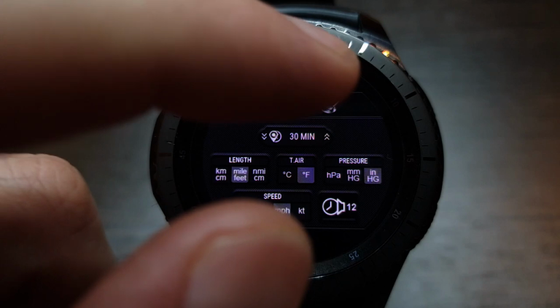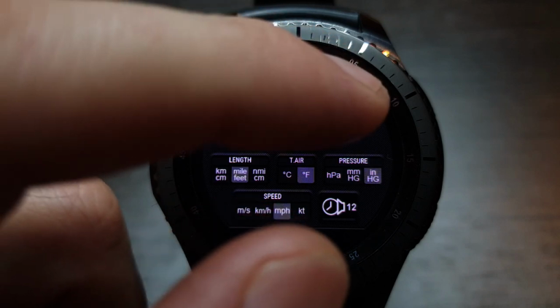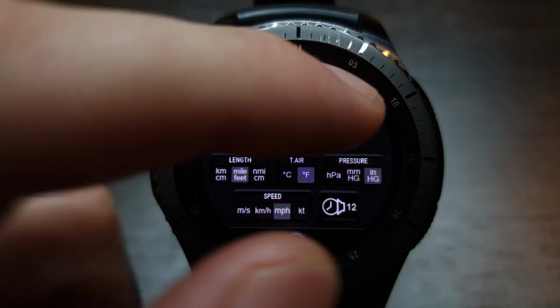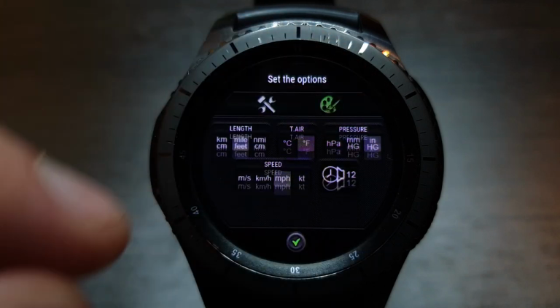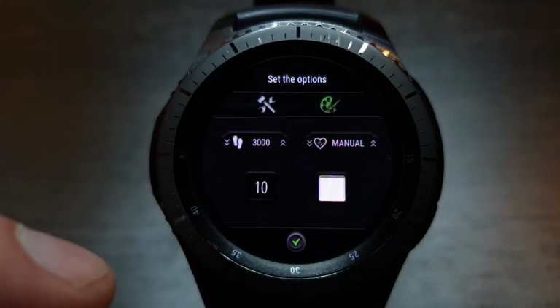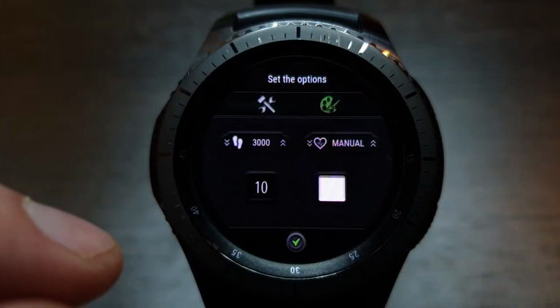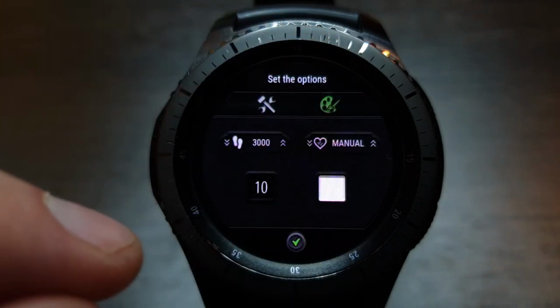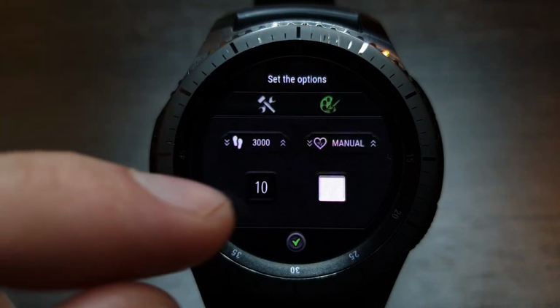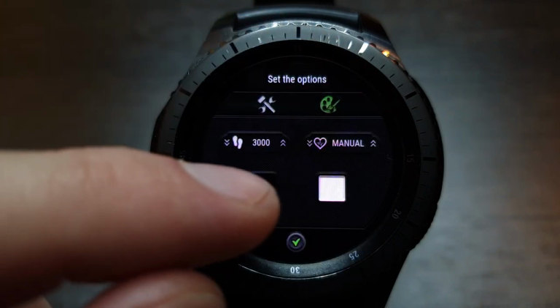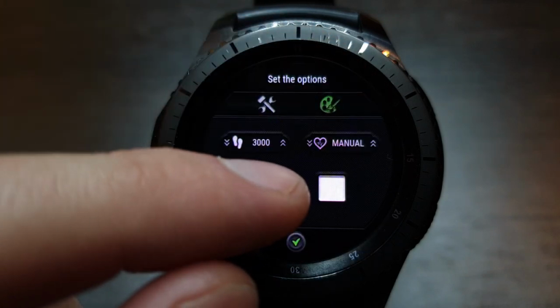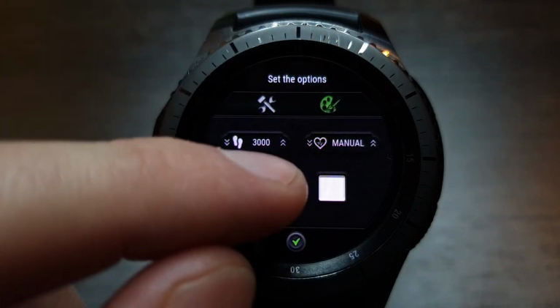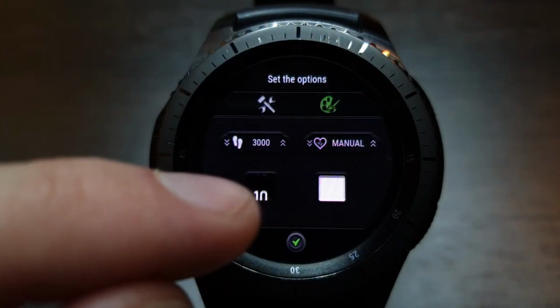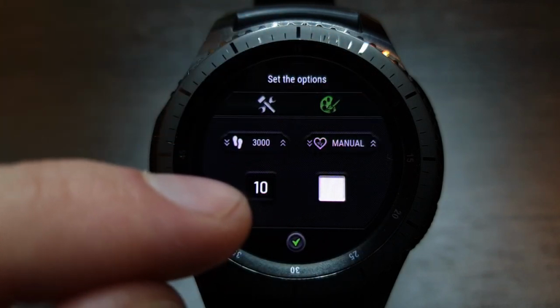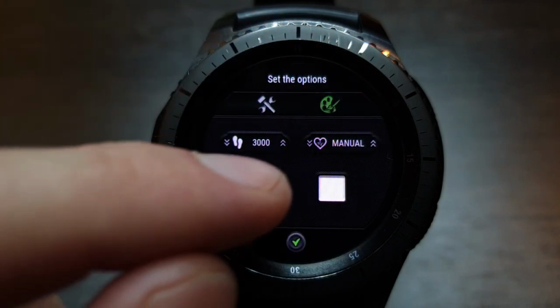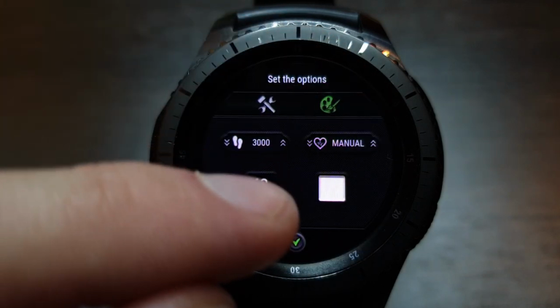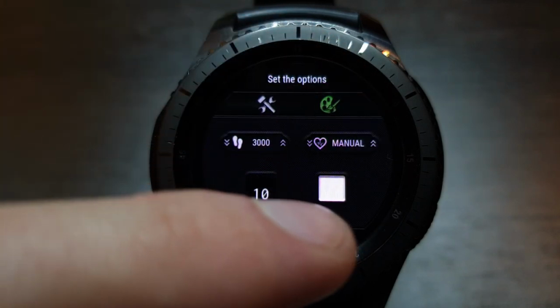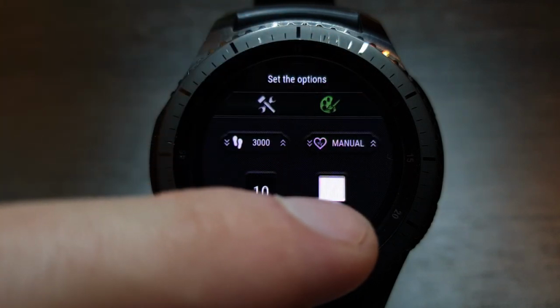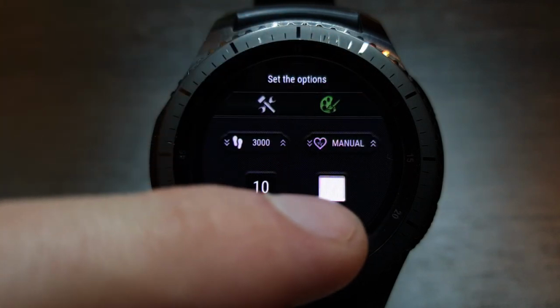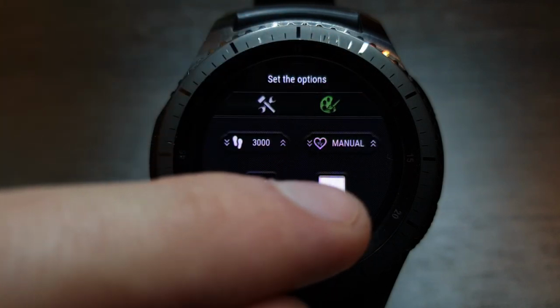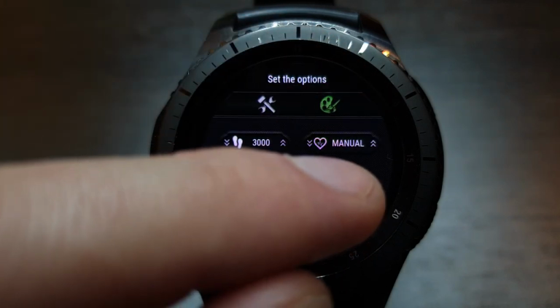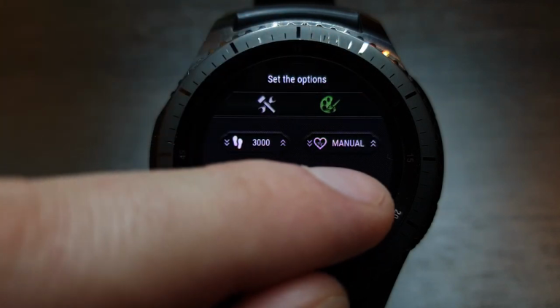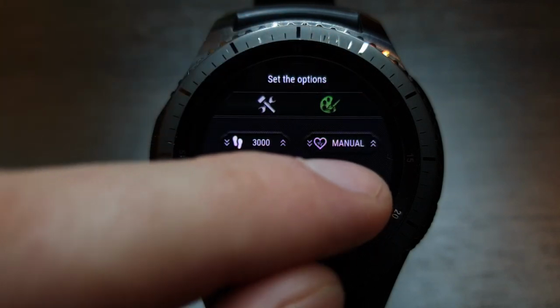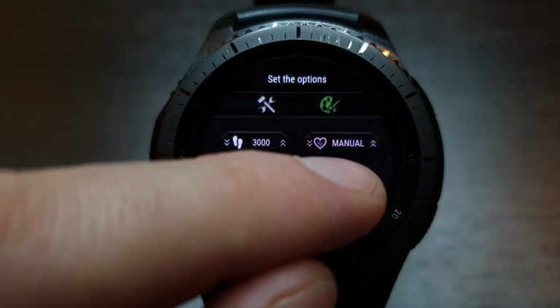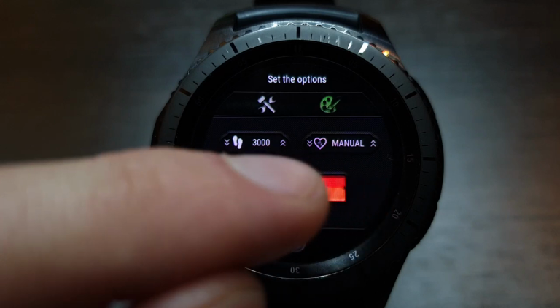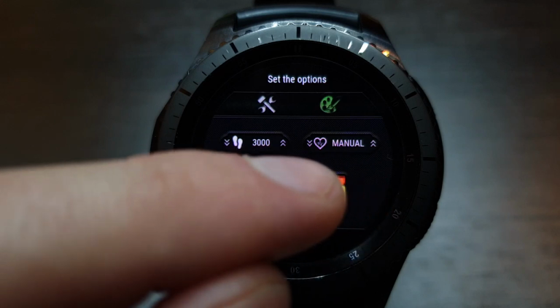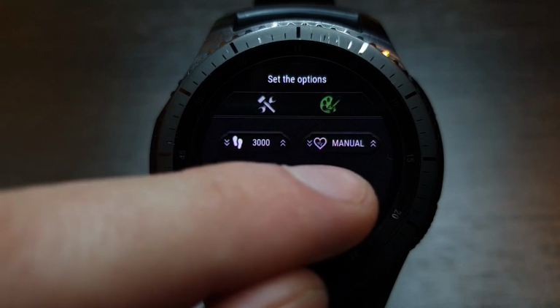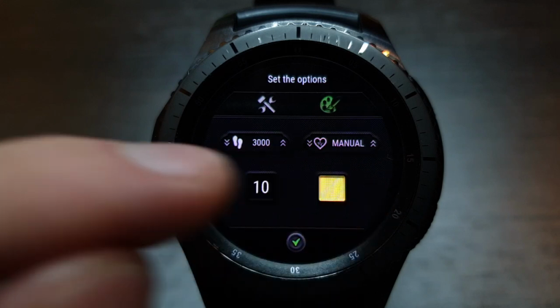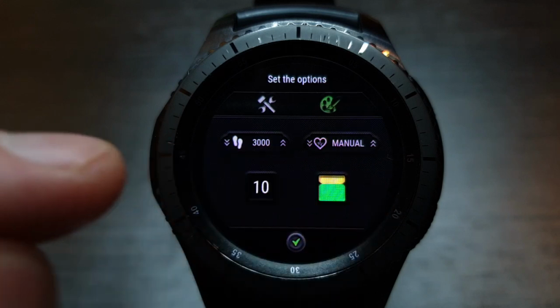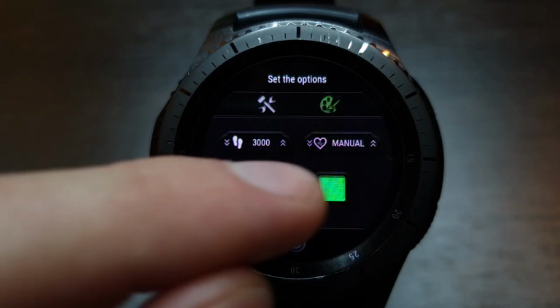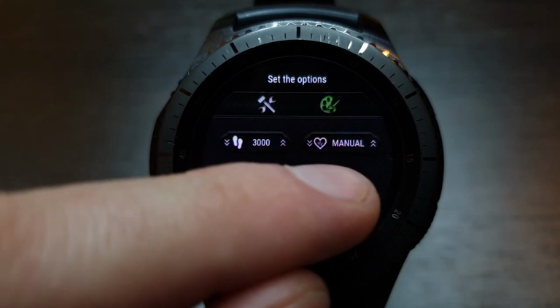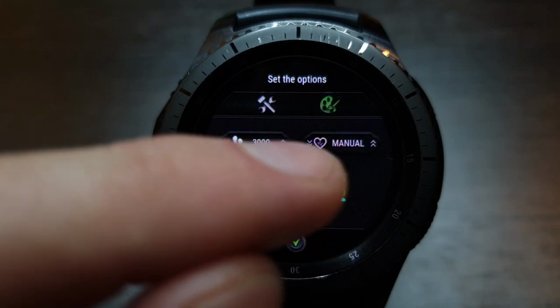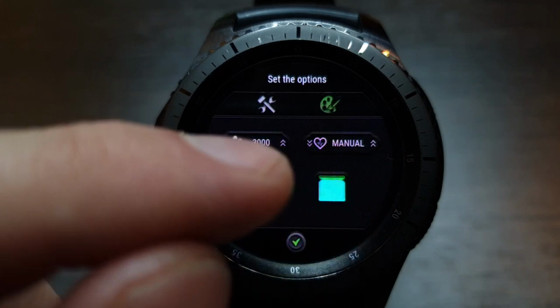On the second tab of the options menu, you can set the step count goal, the auto heart rate measurement interval, and customize the watch face style.